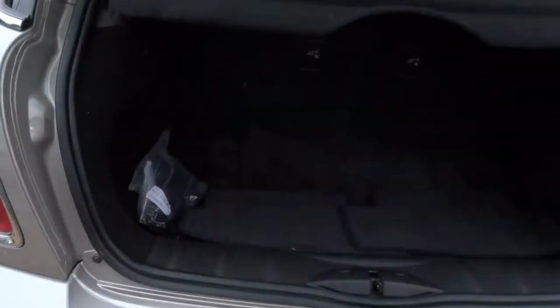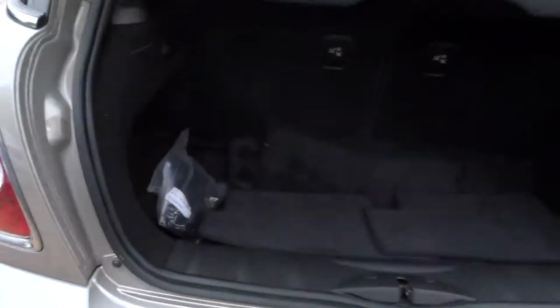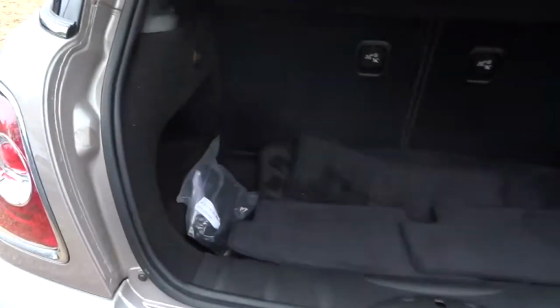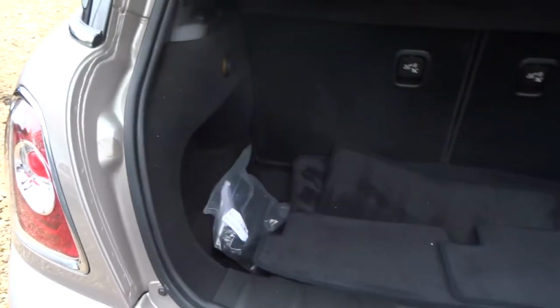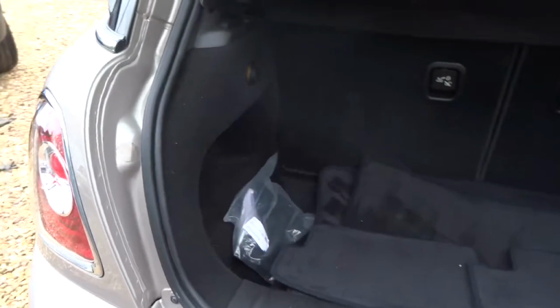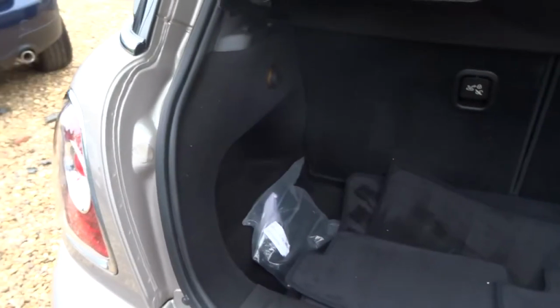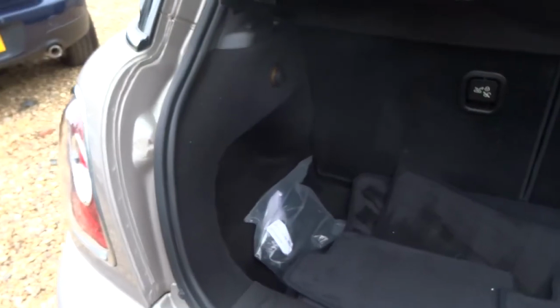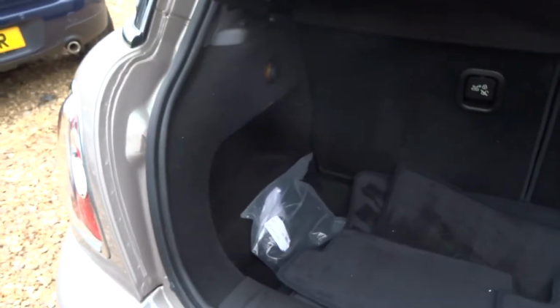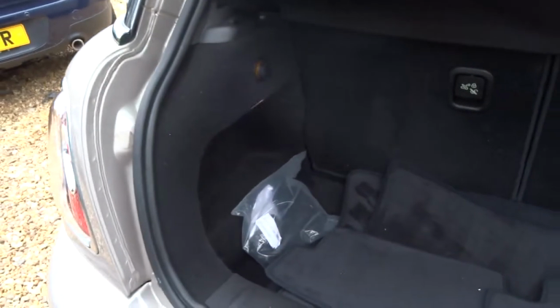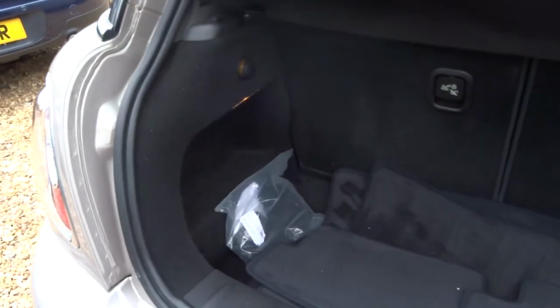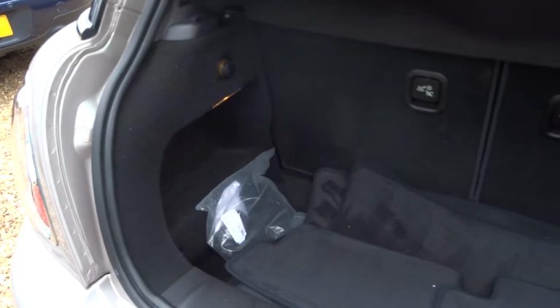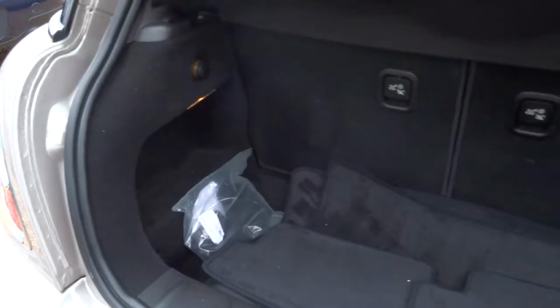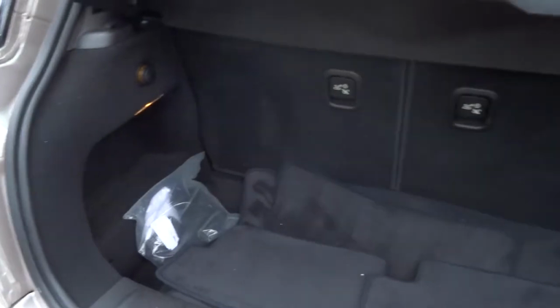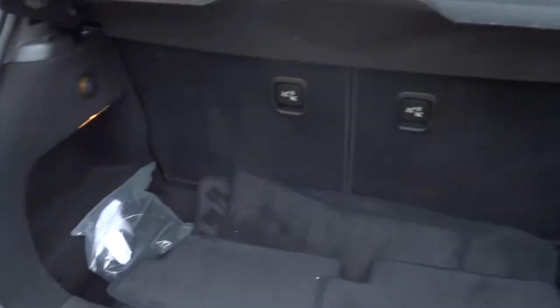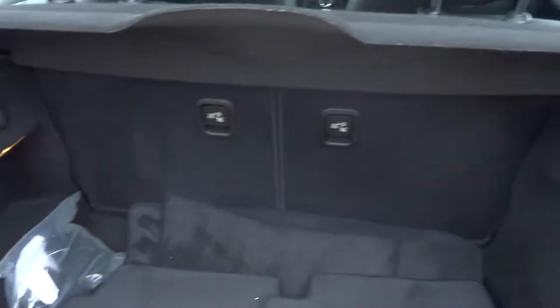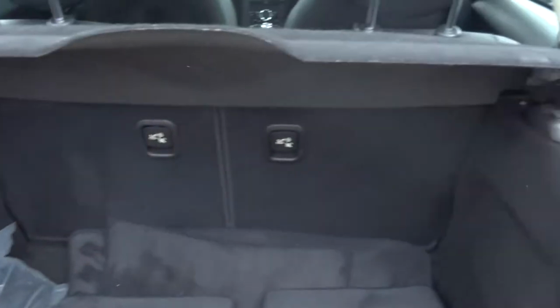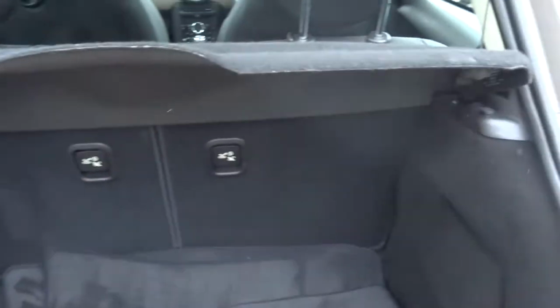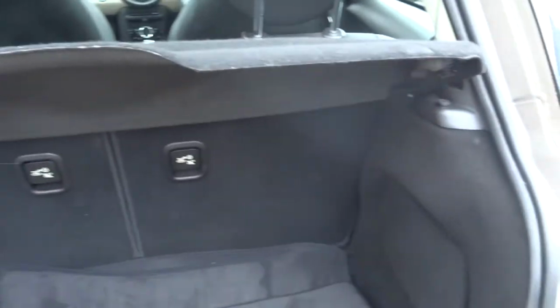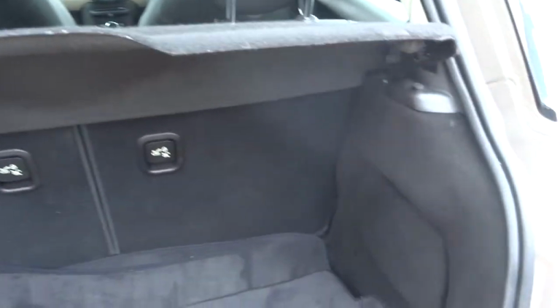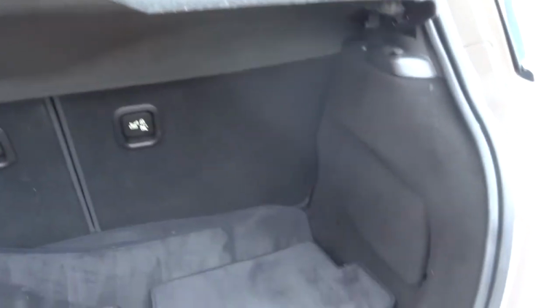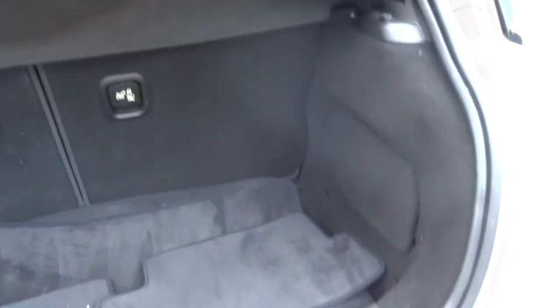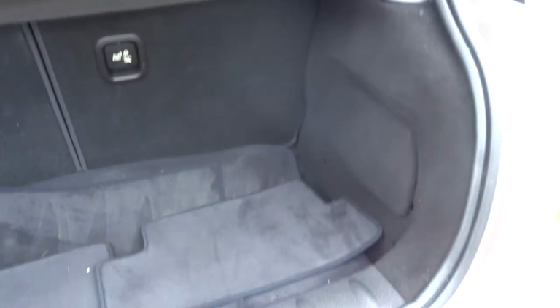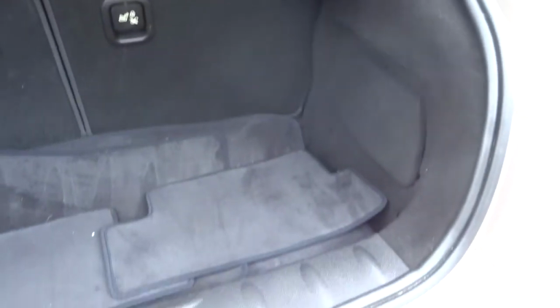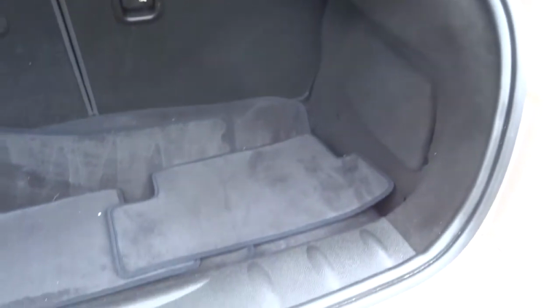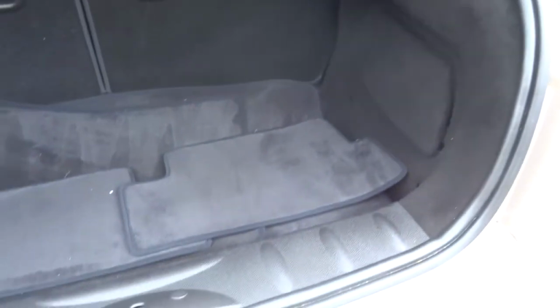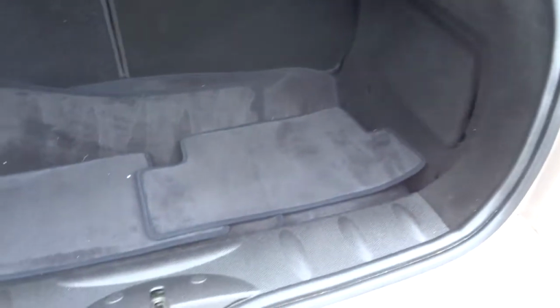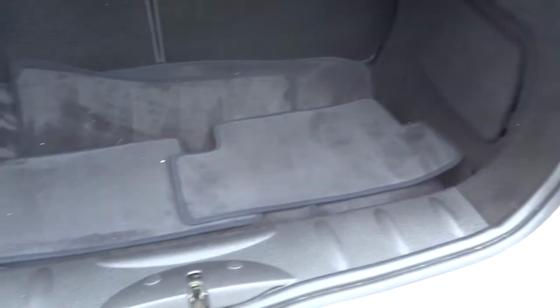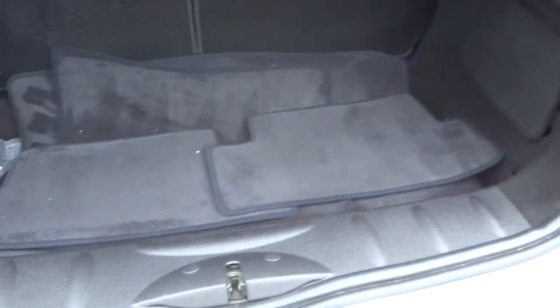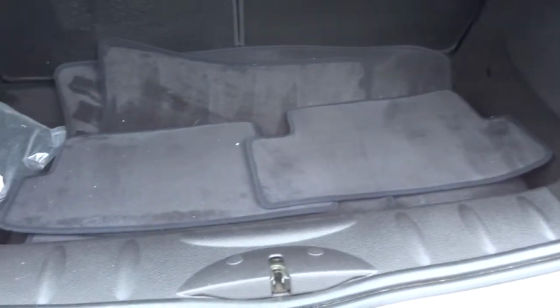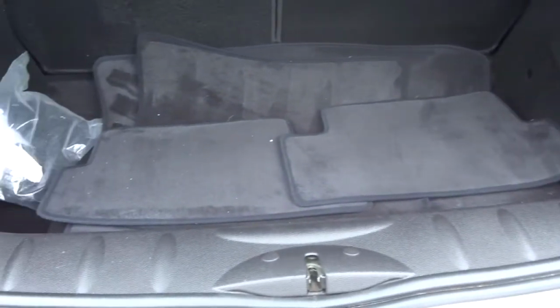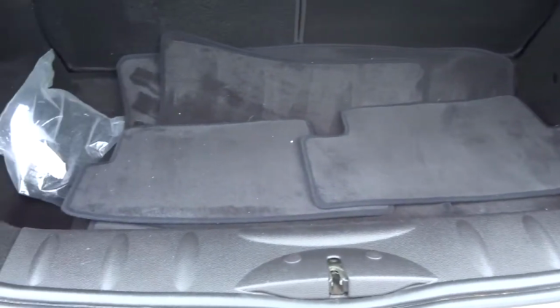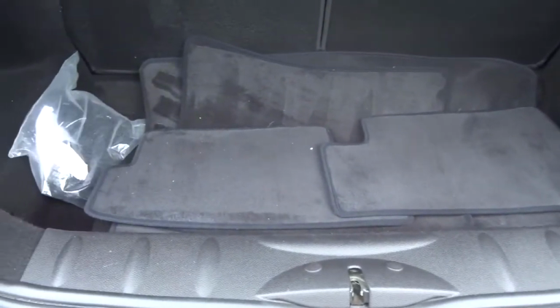Good space in the boot, seats also fold down as well. Floor mats there.